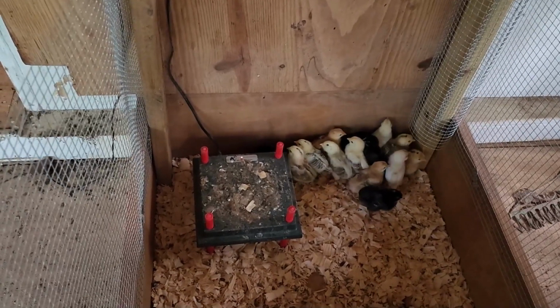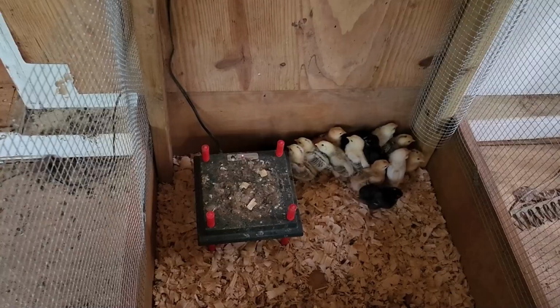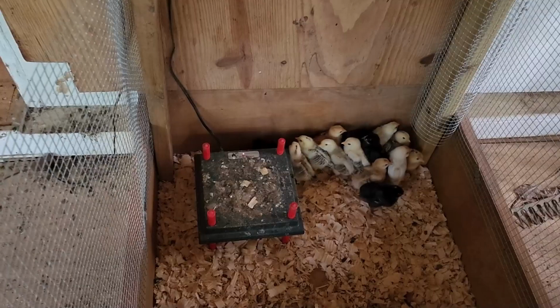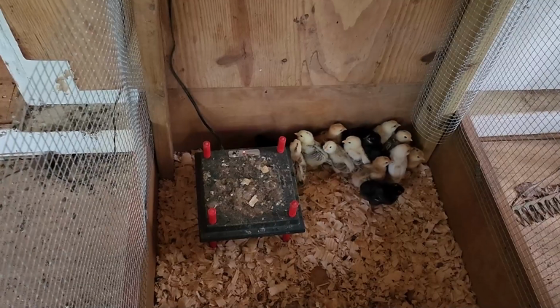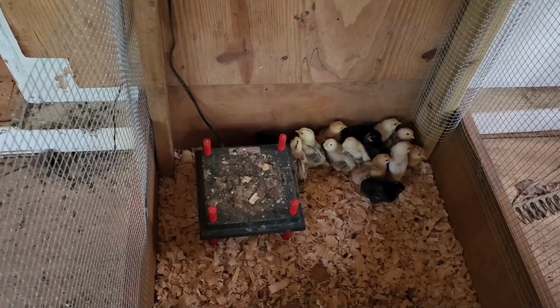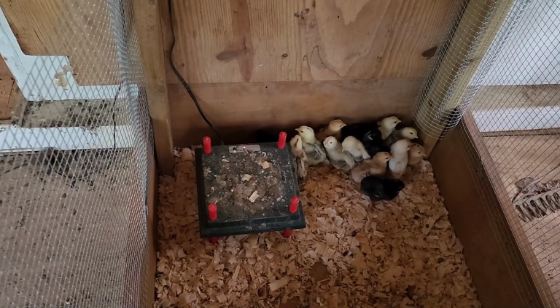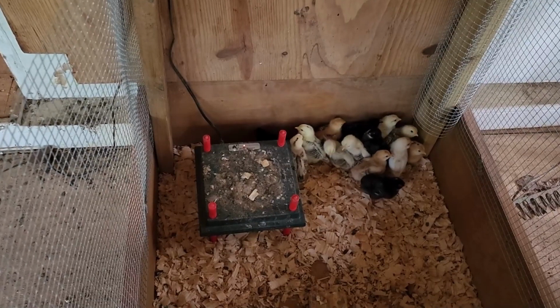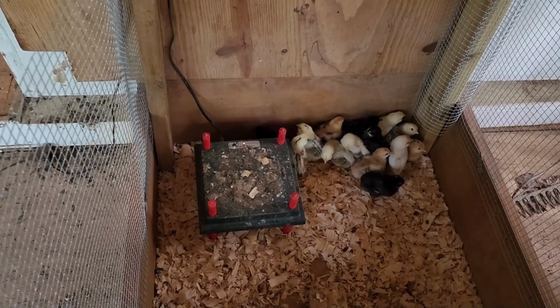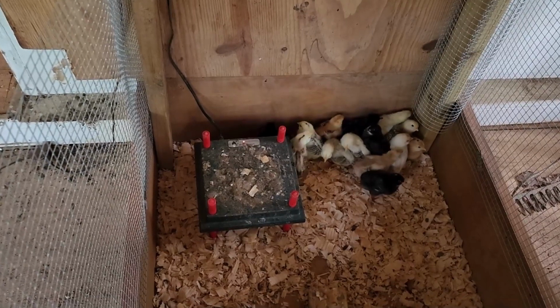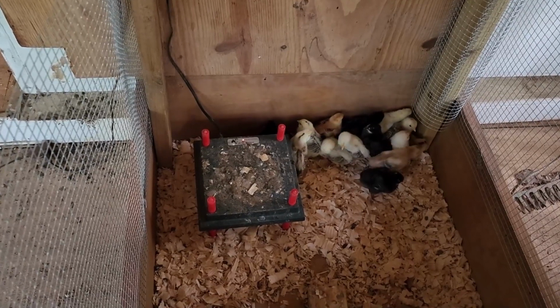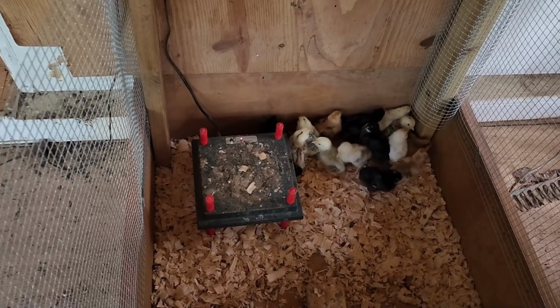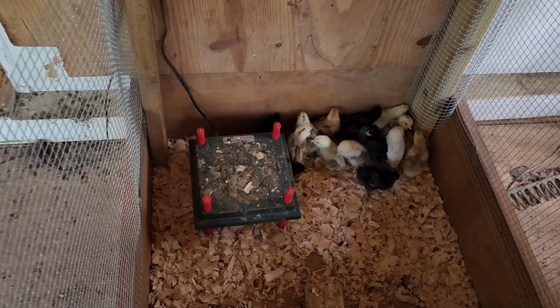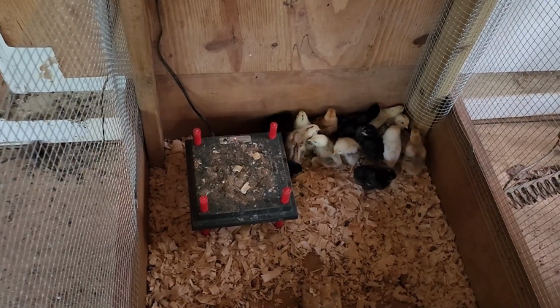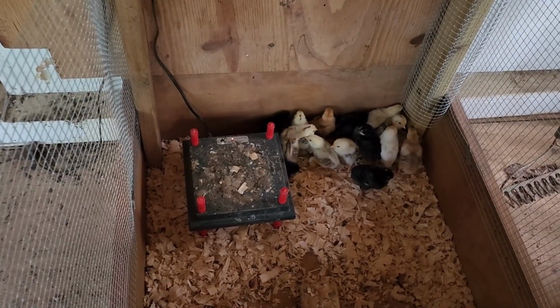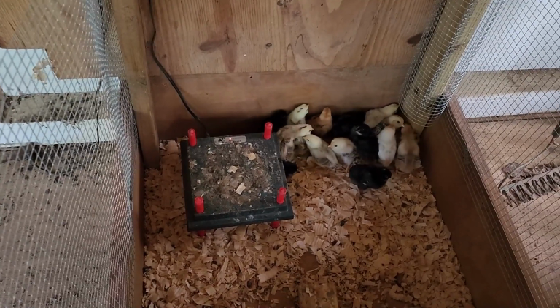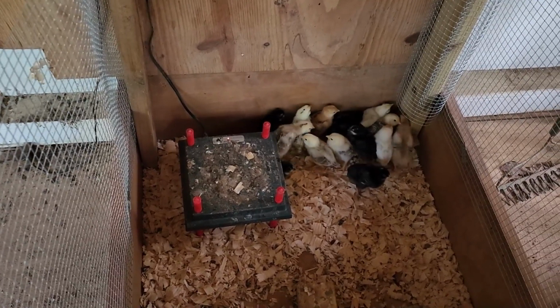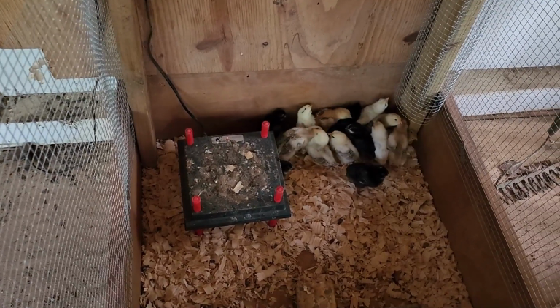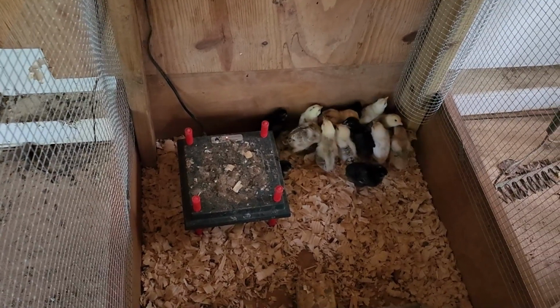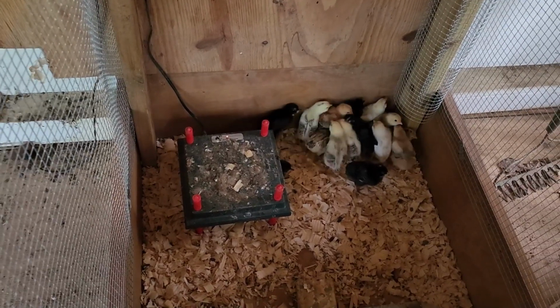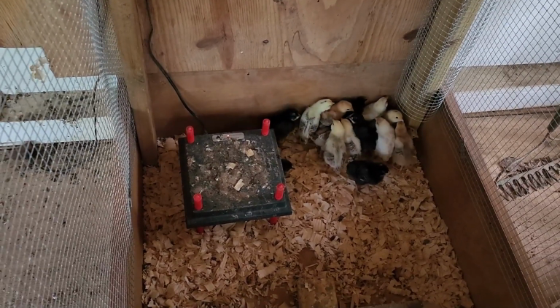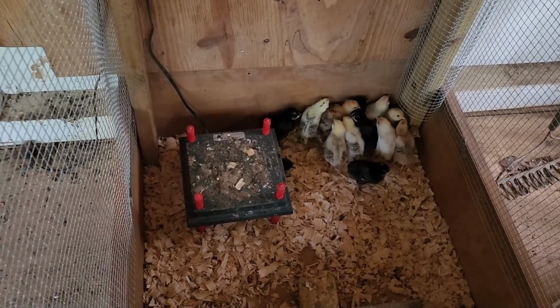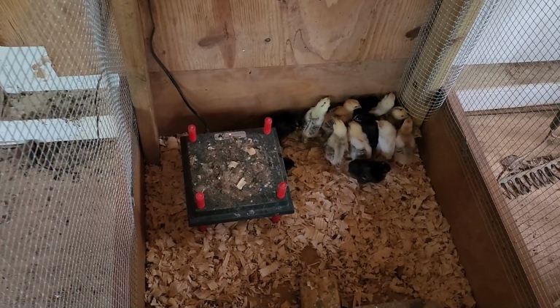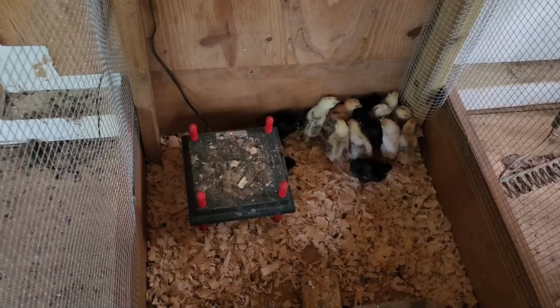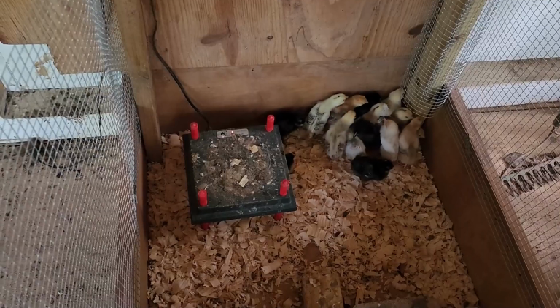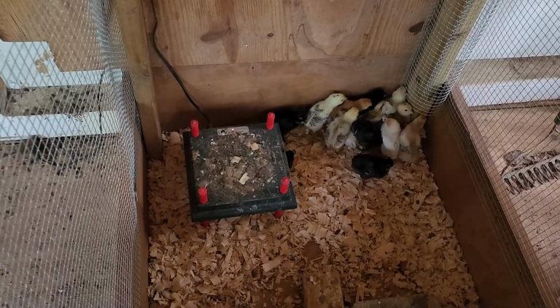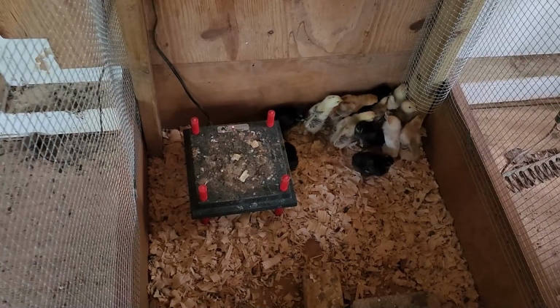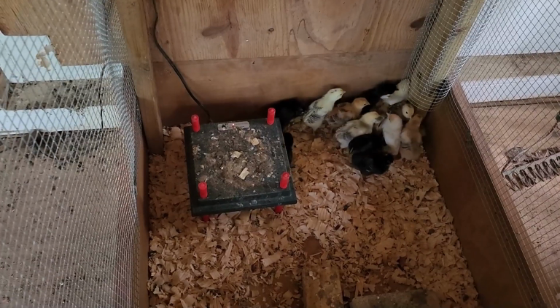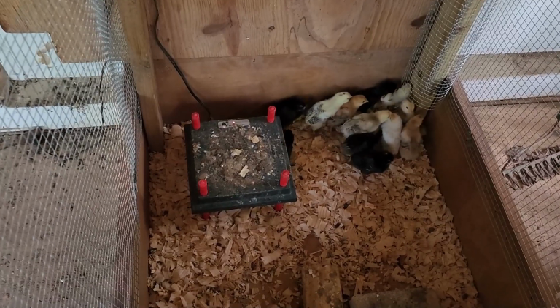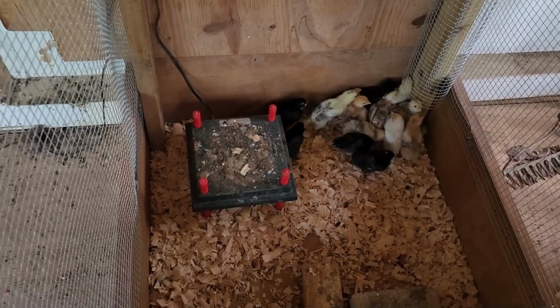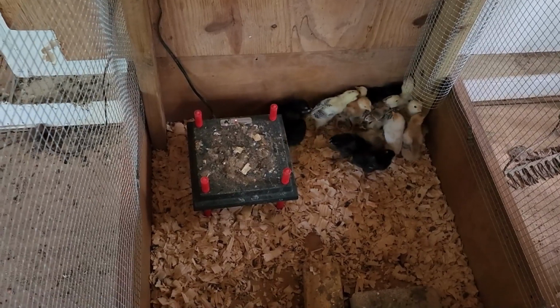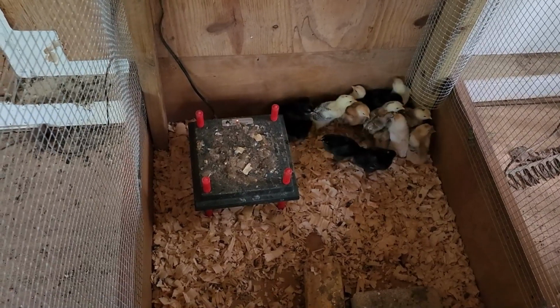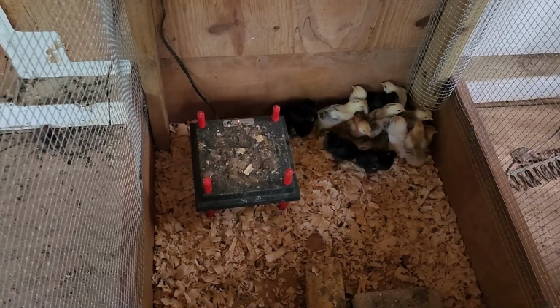Just wanted to make a quick video mainly about the incubator. We're definitely going to be using it in the future. Thank you all for watching.